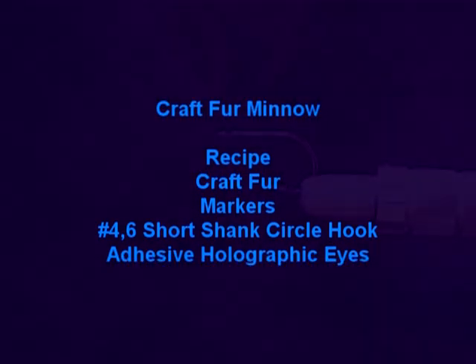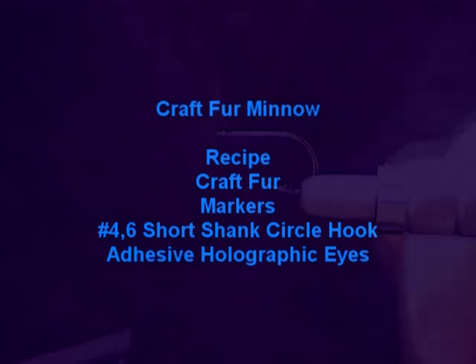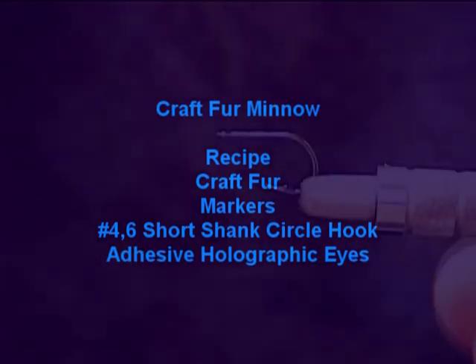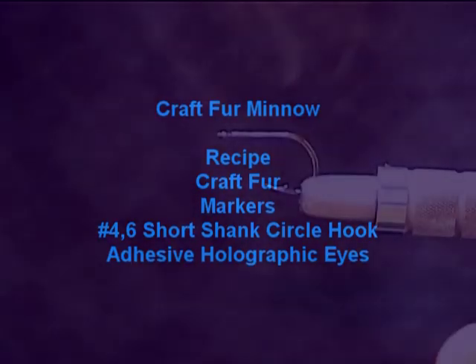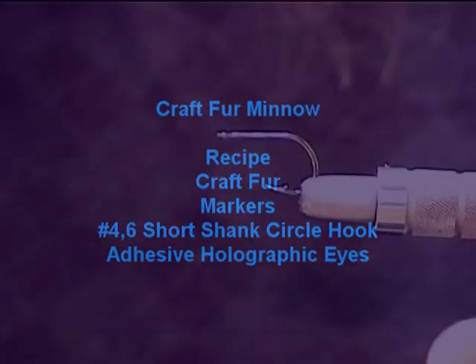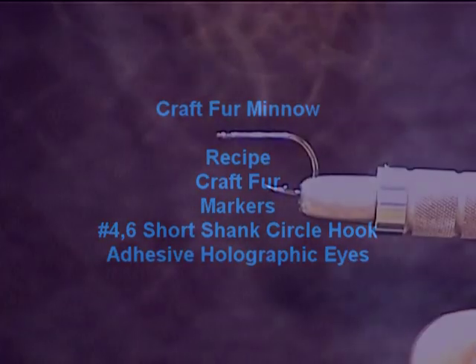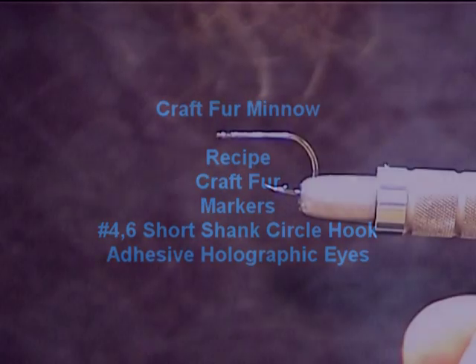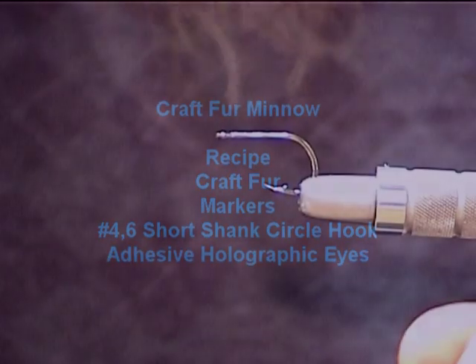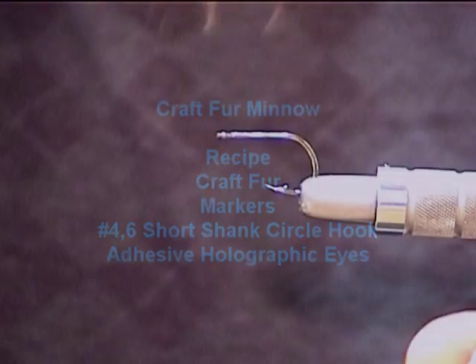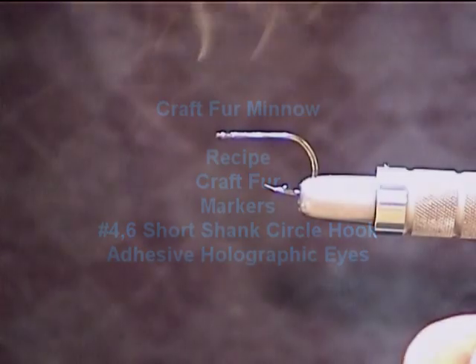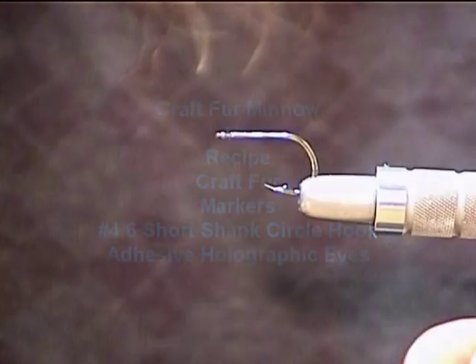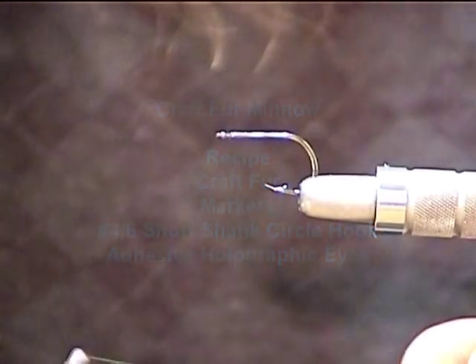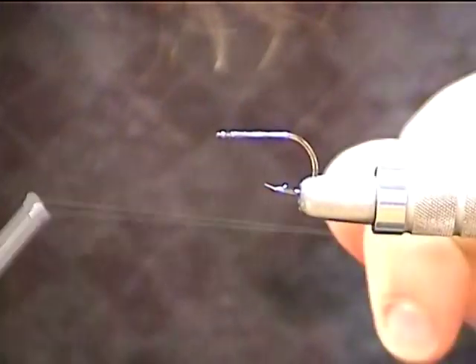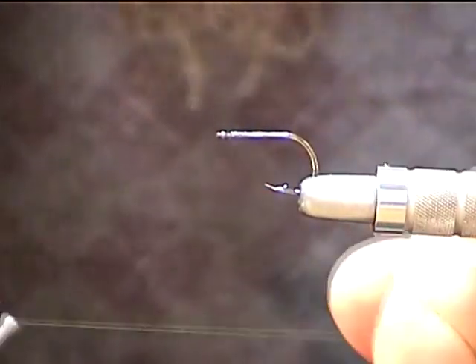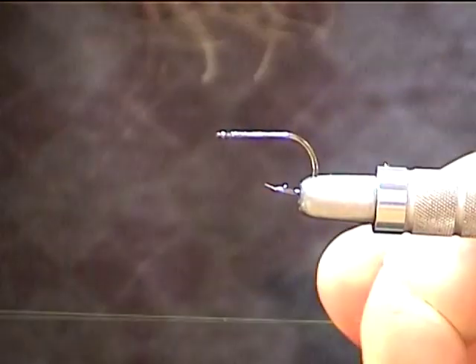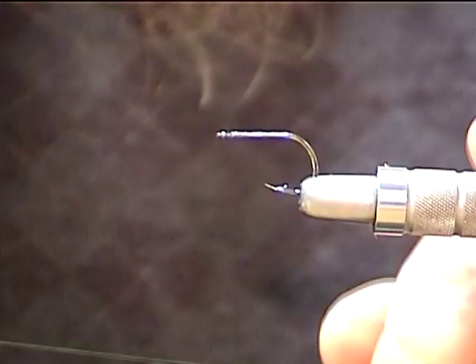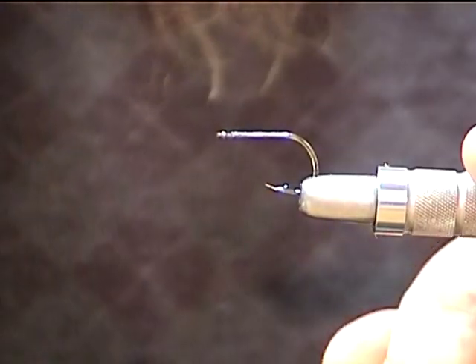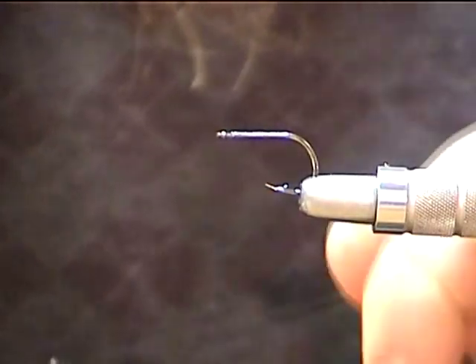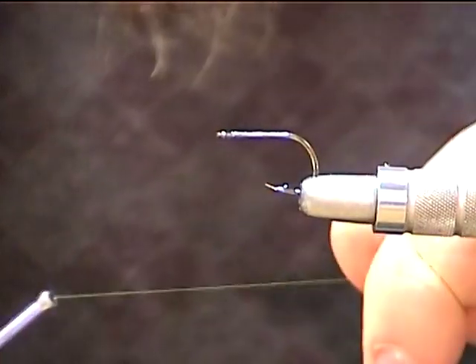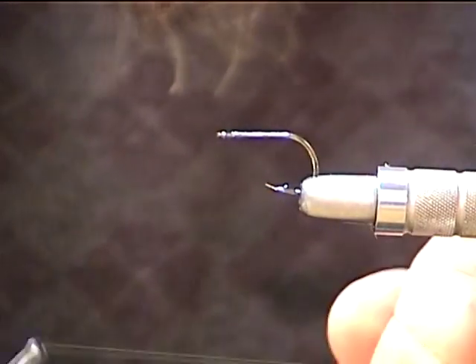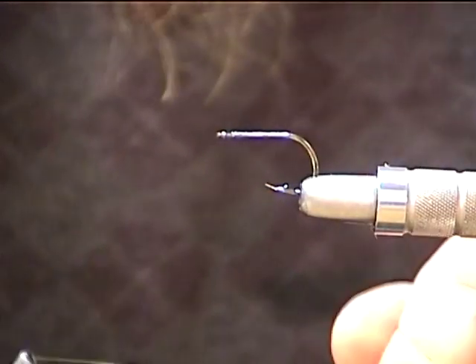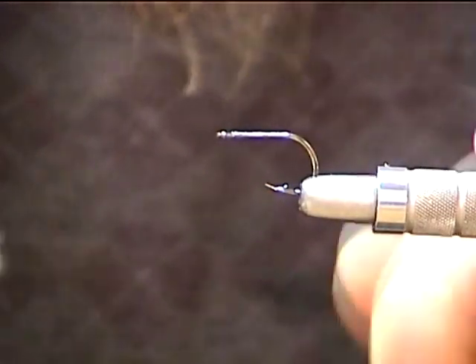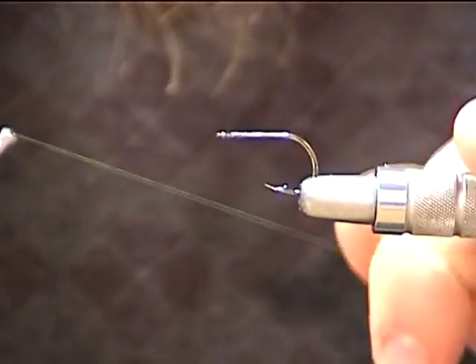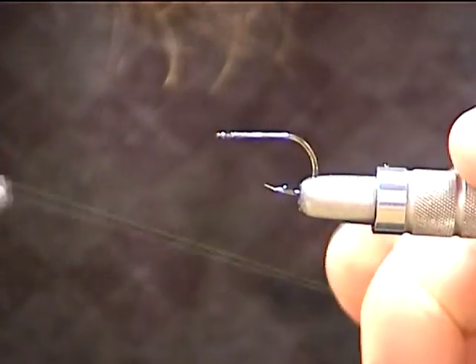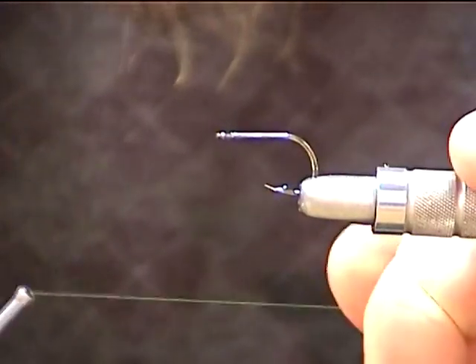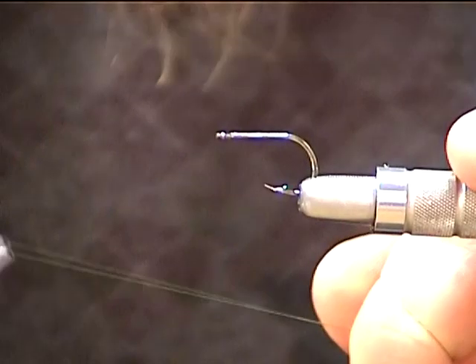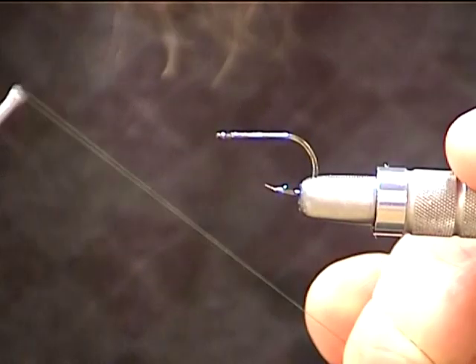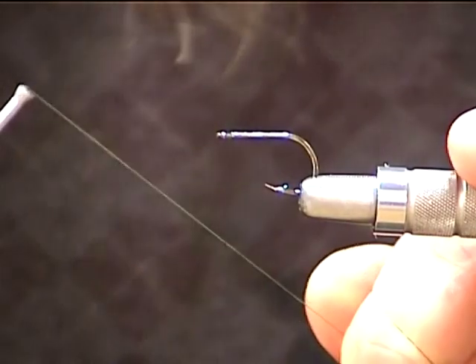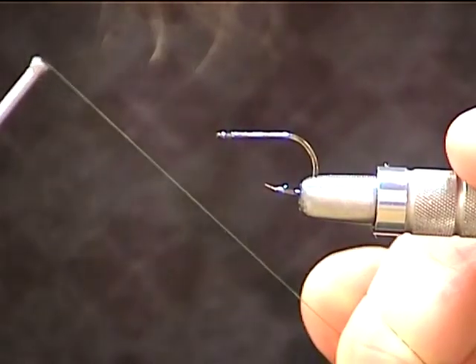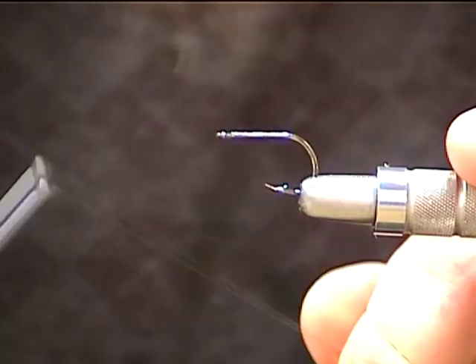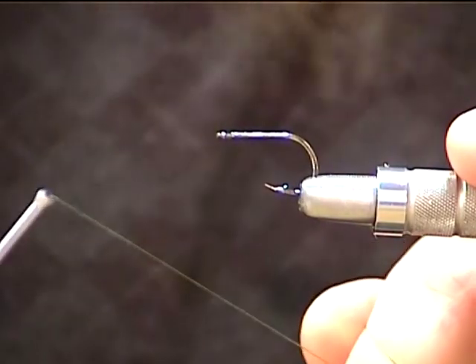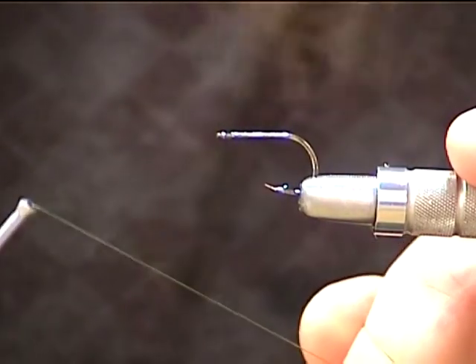Okay guys, craft fur. Craft fur minnow — real easy, real simple, really cool.